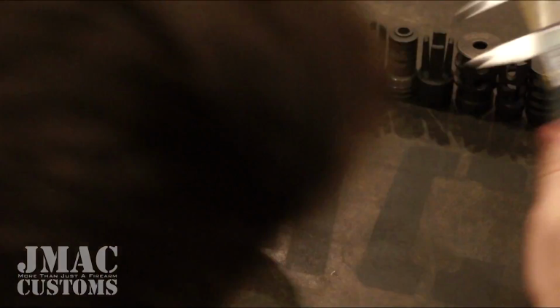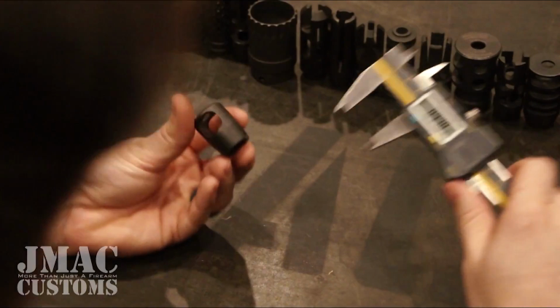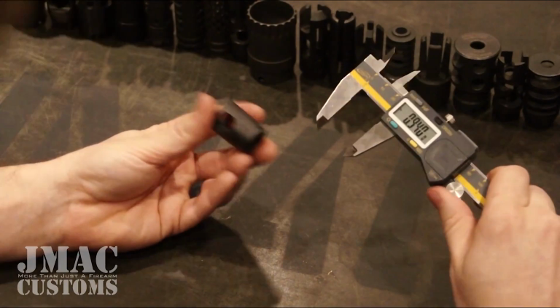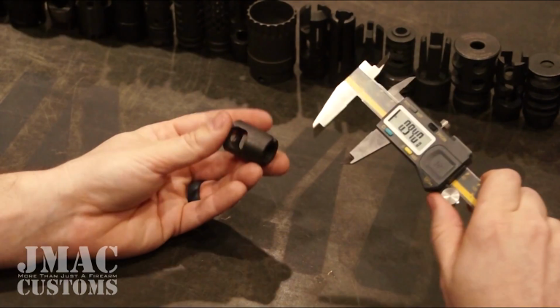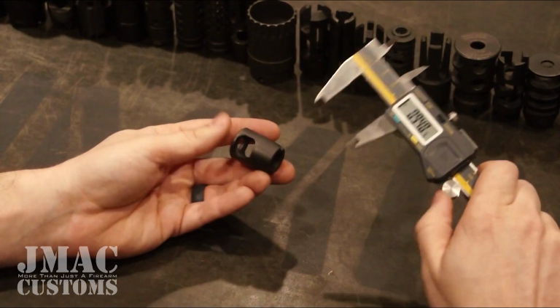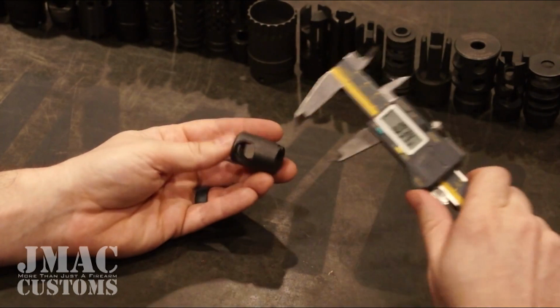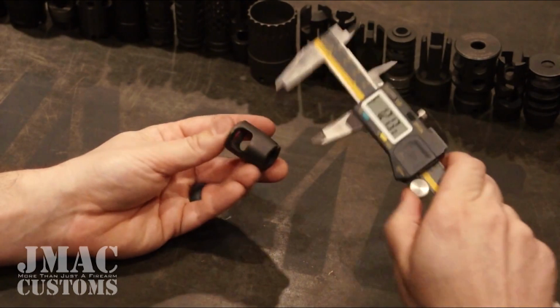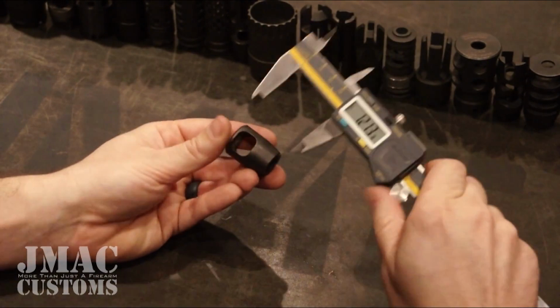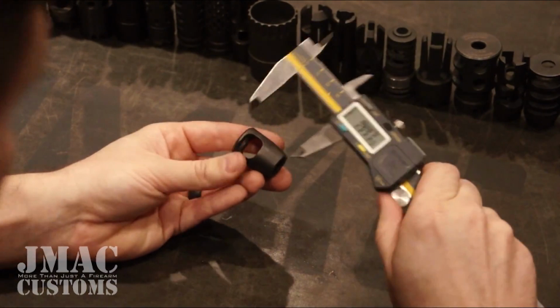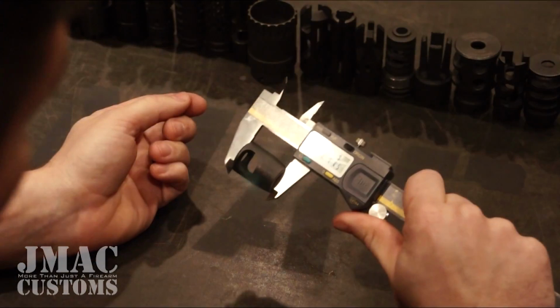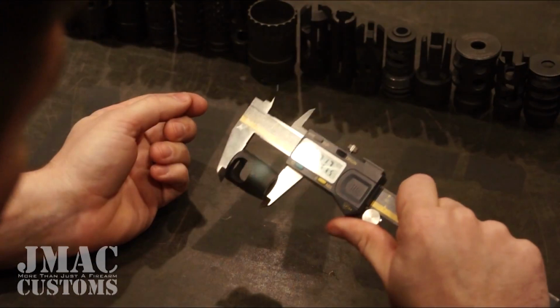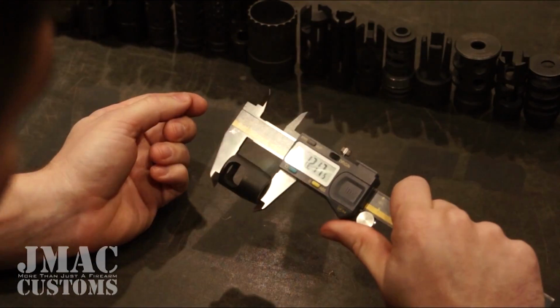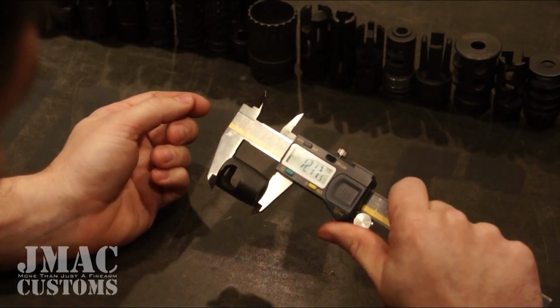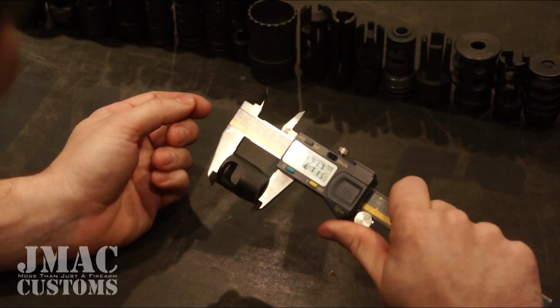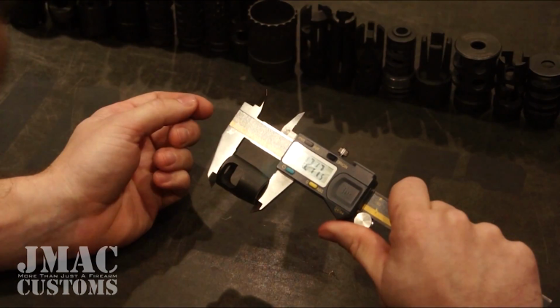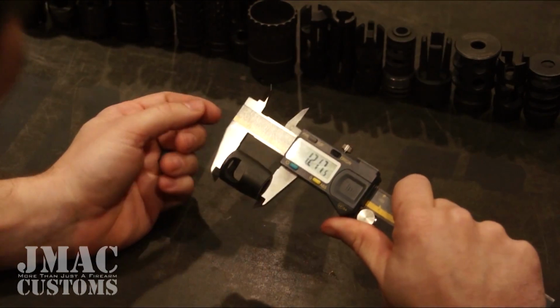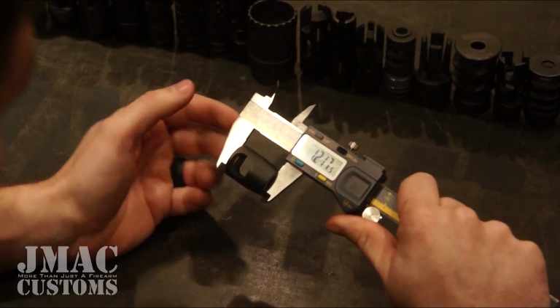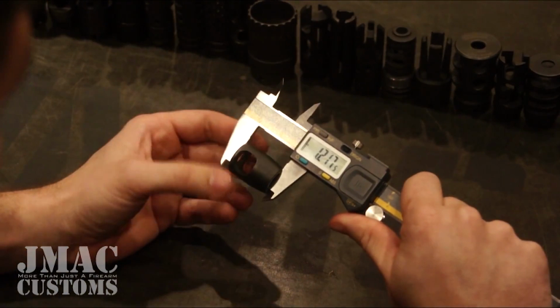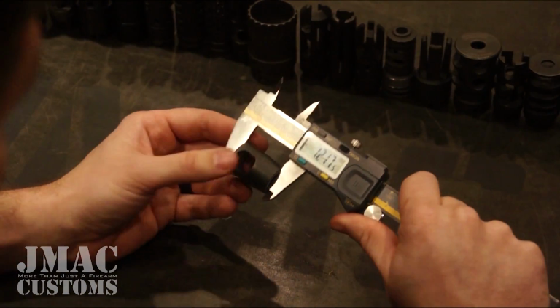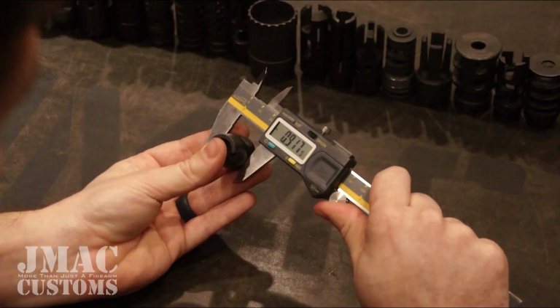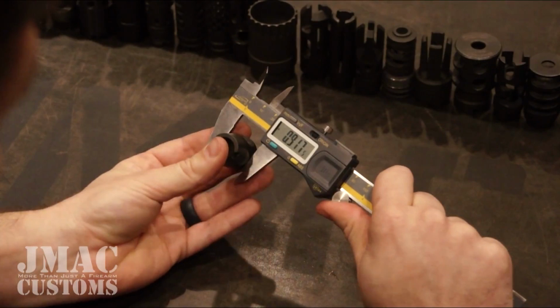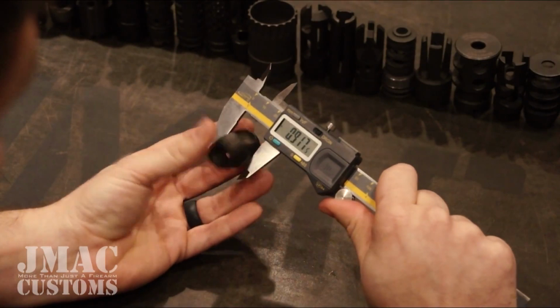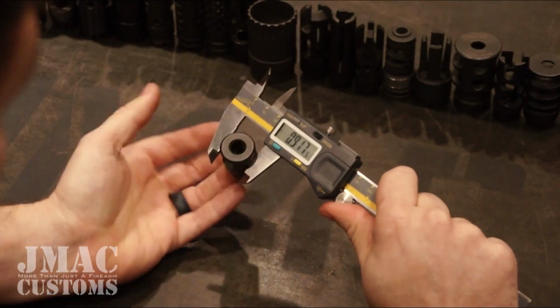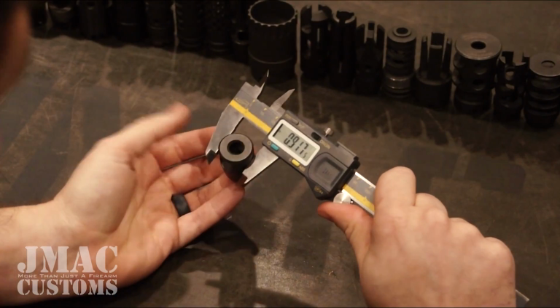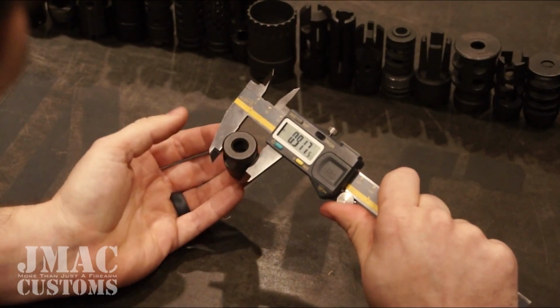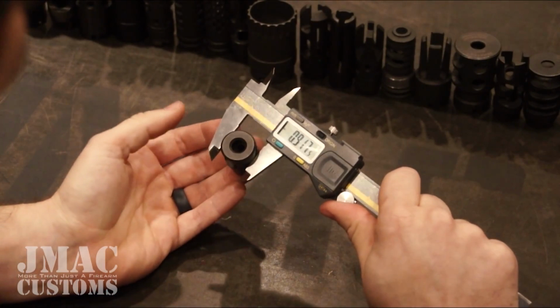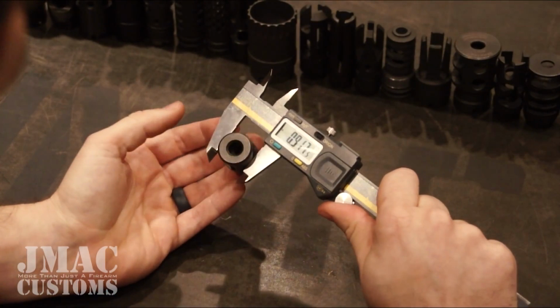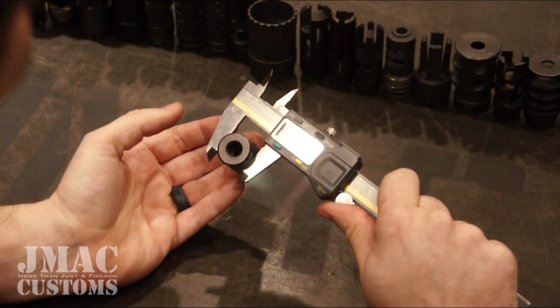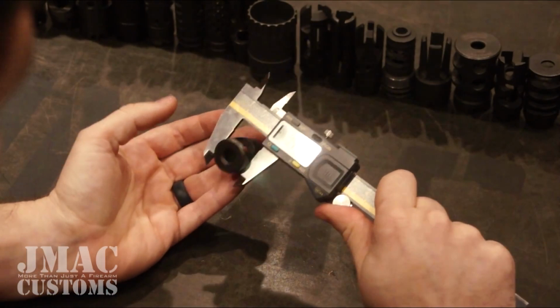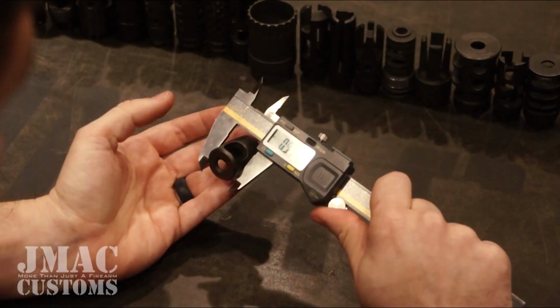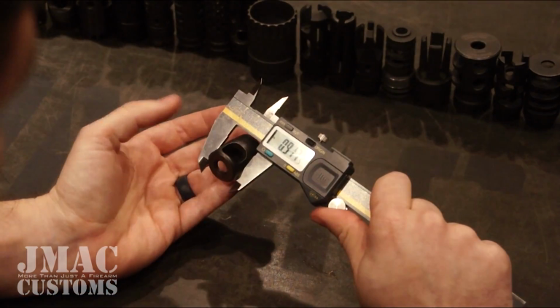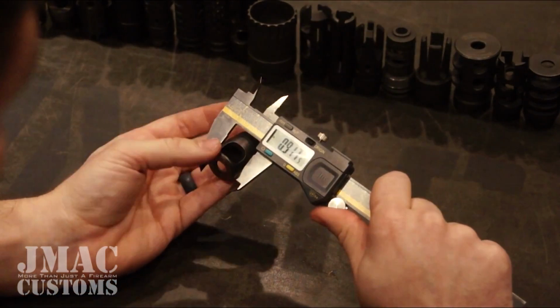SR 47: 1.217 length, 0.917 diameter. JTAC 7: measurements to follow.